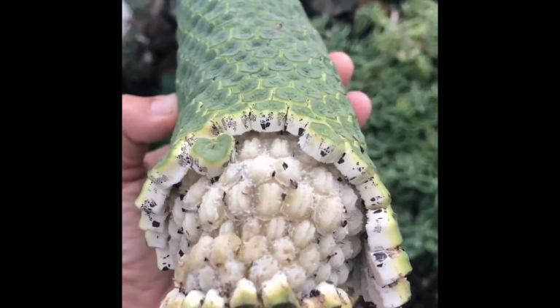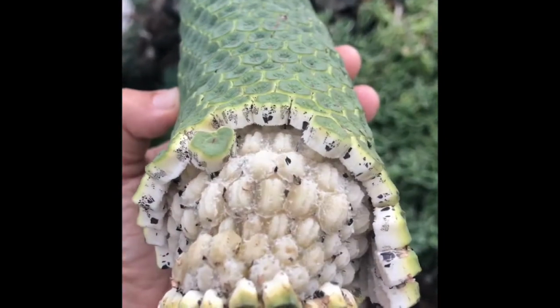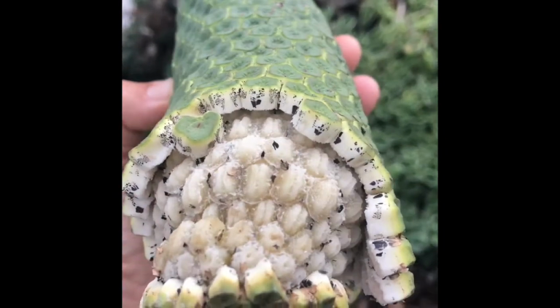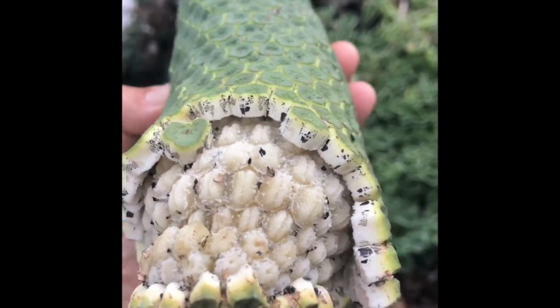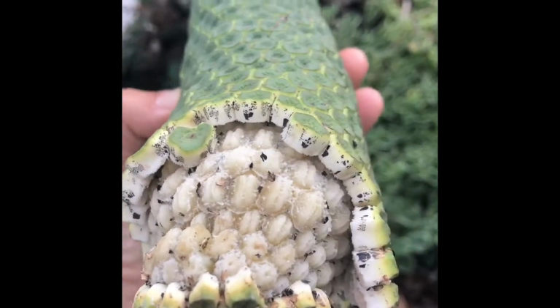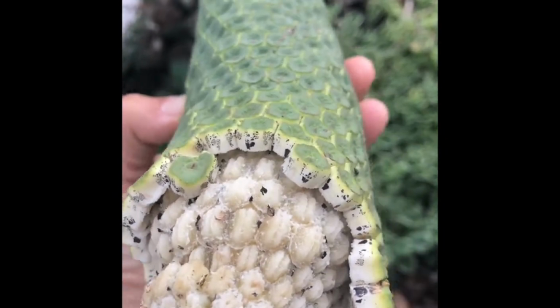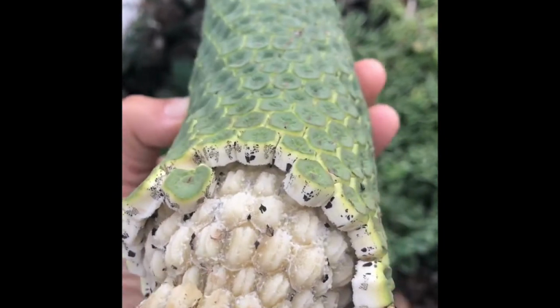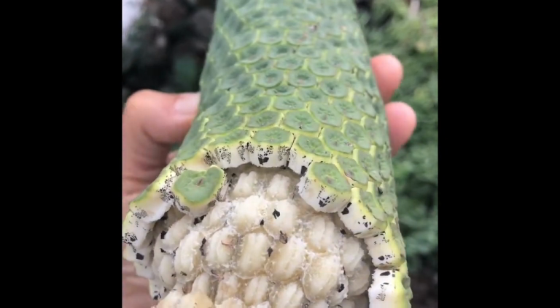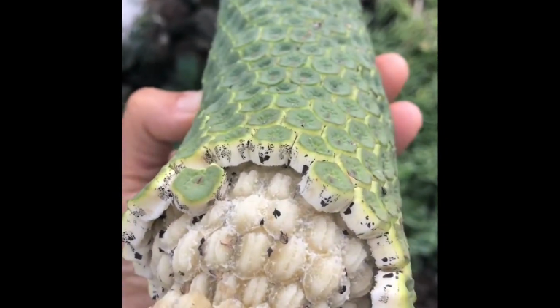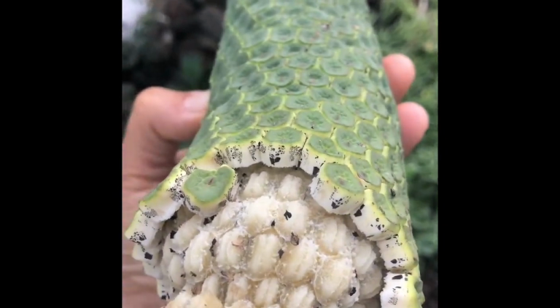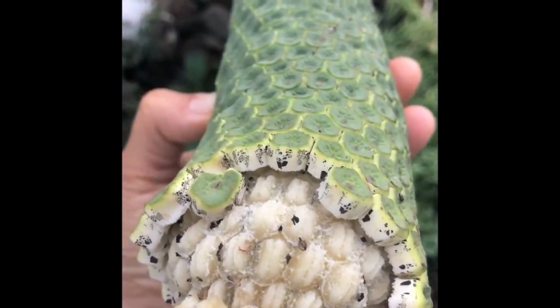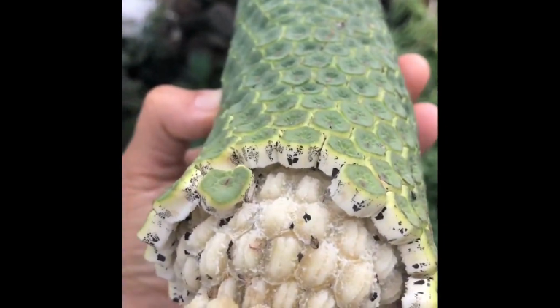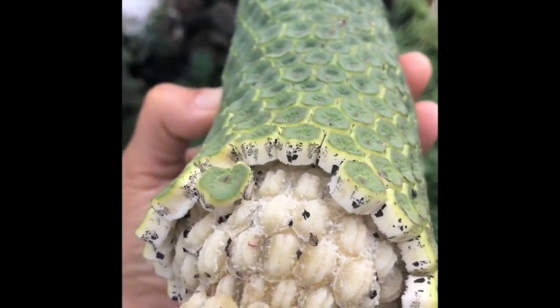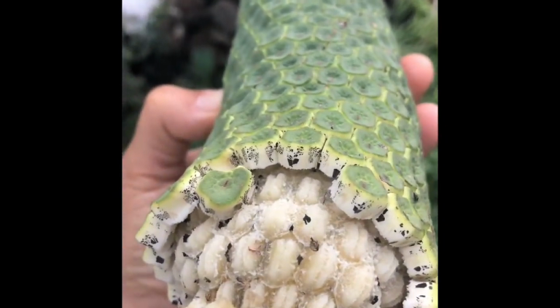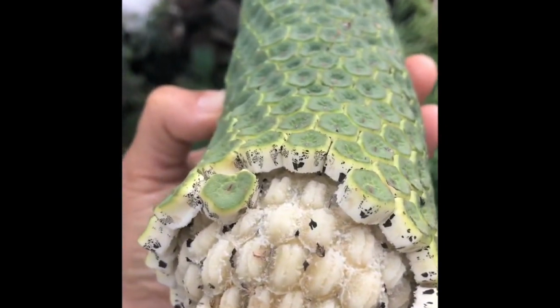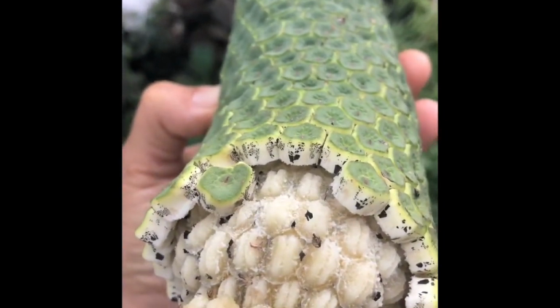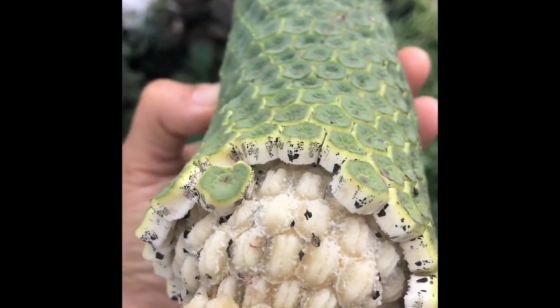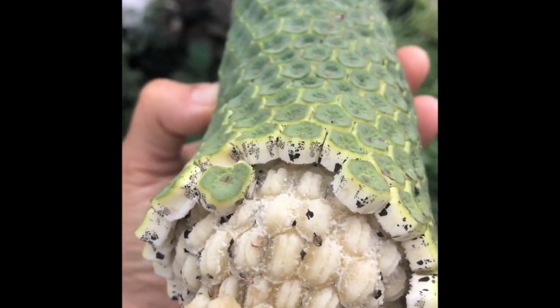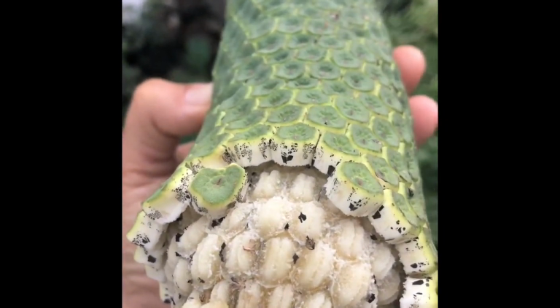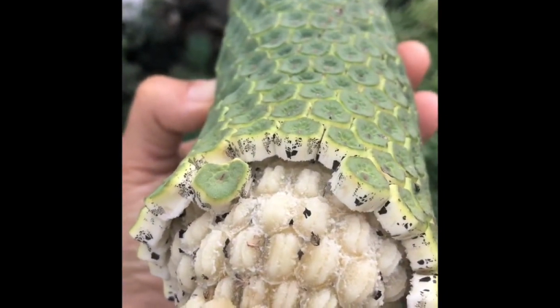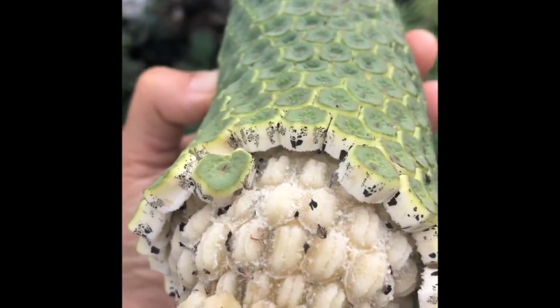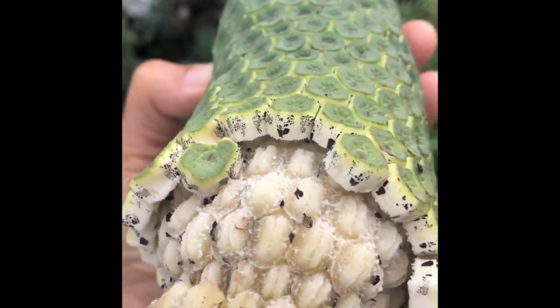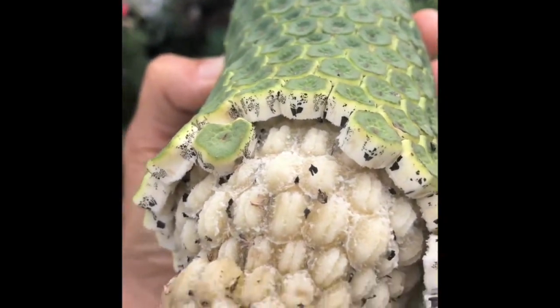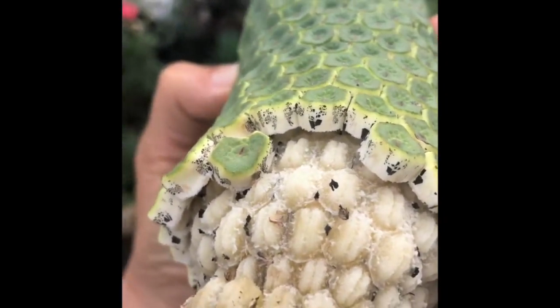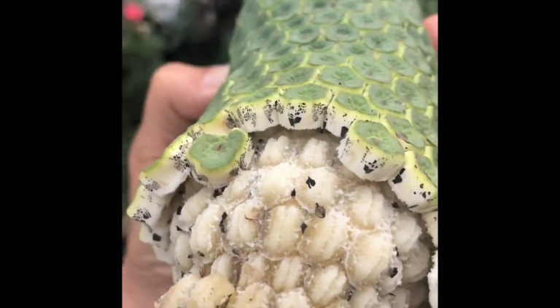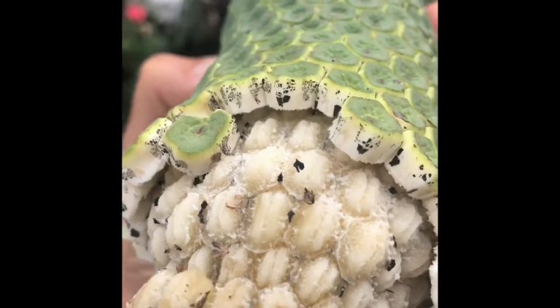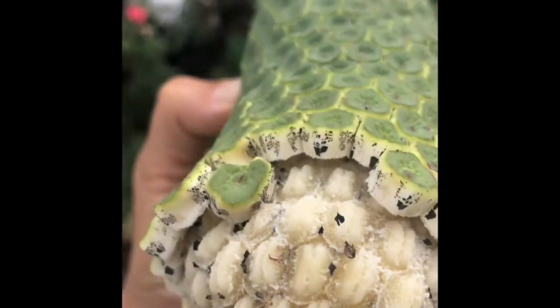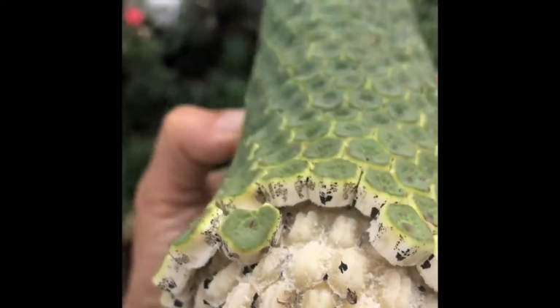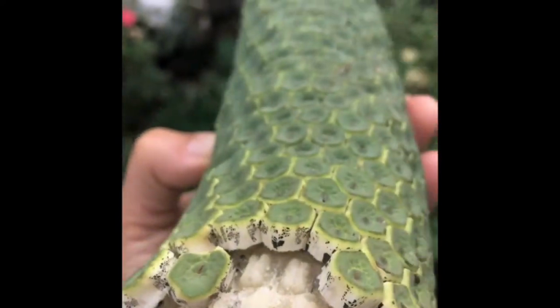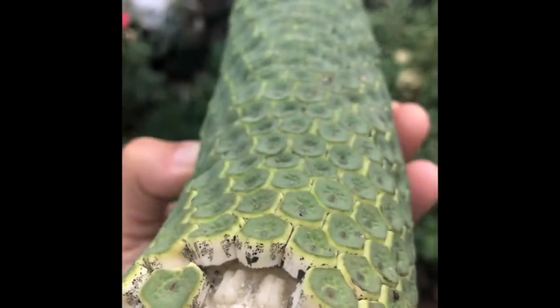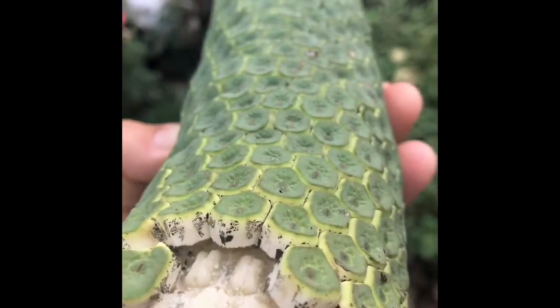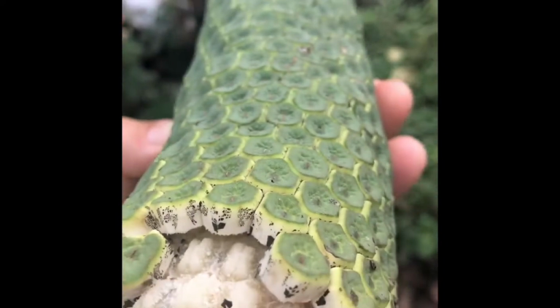The scales are peeling away, it's starting to ripen, and you eat that flesh right there by taking a fork and peeling it away from the center core.